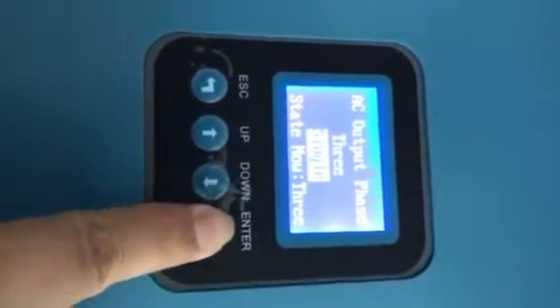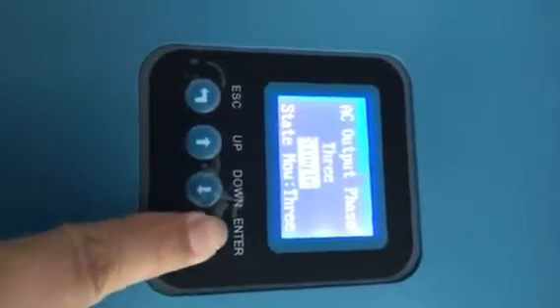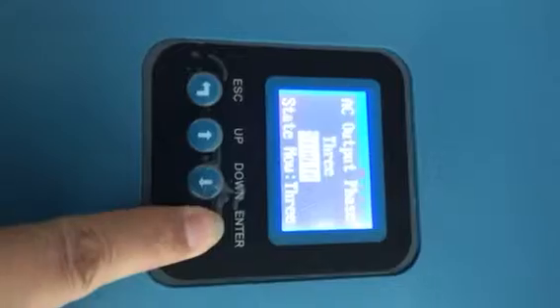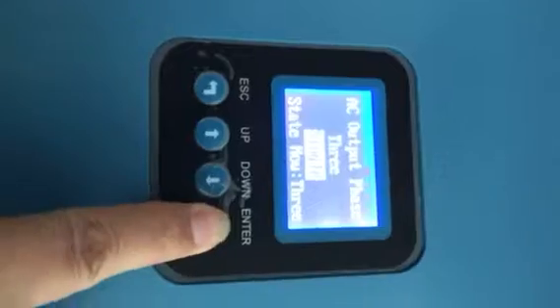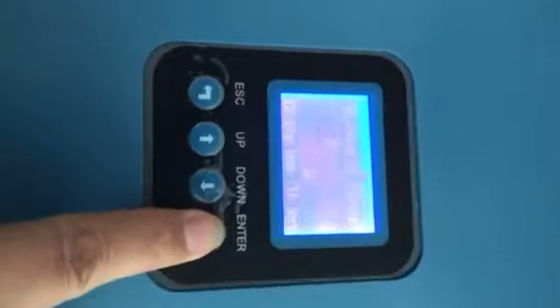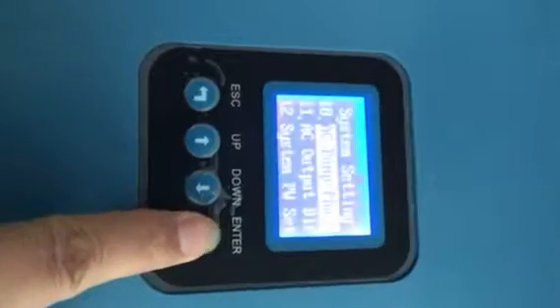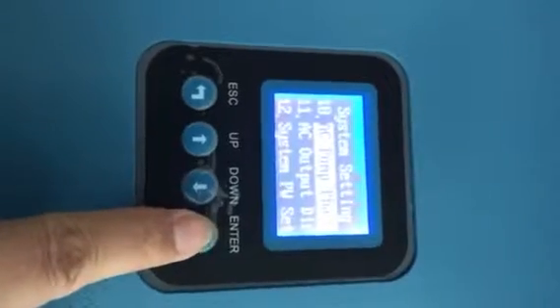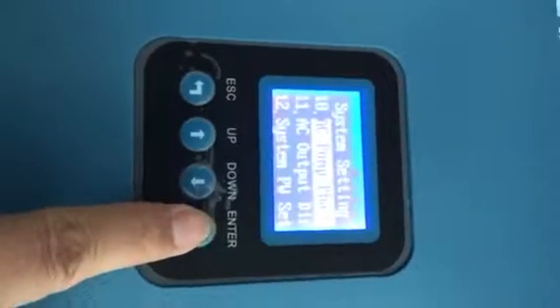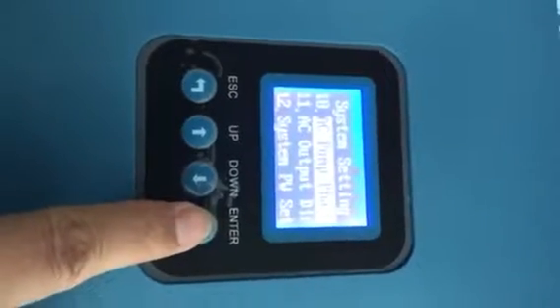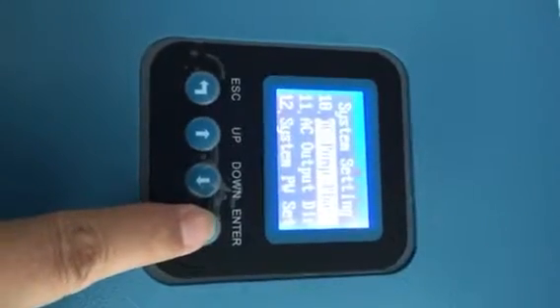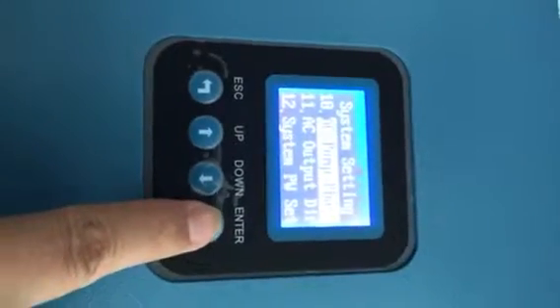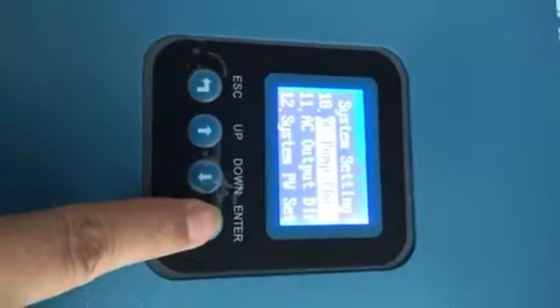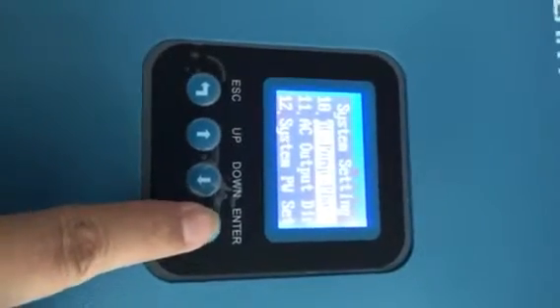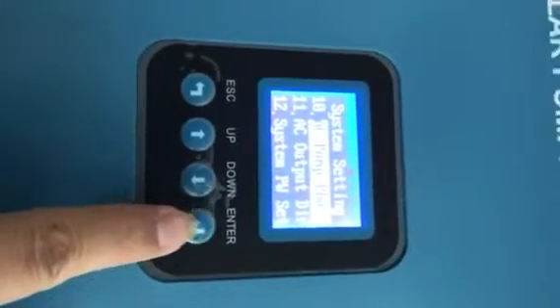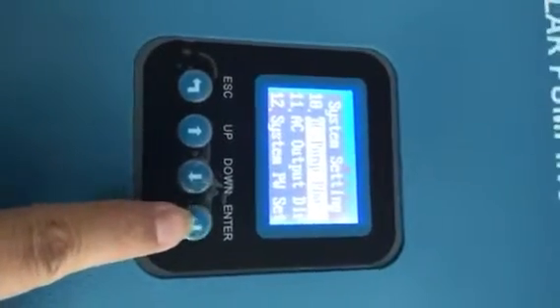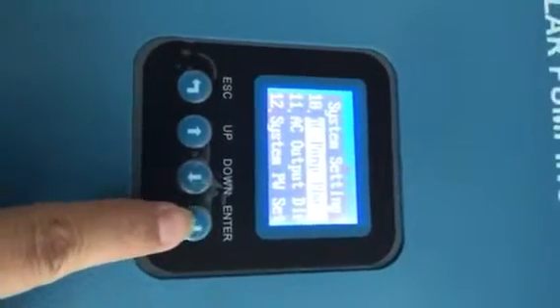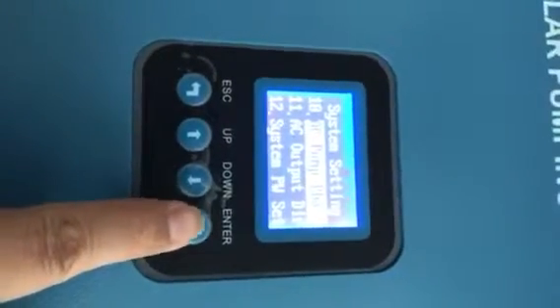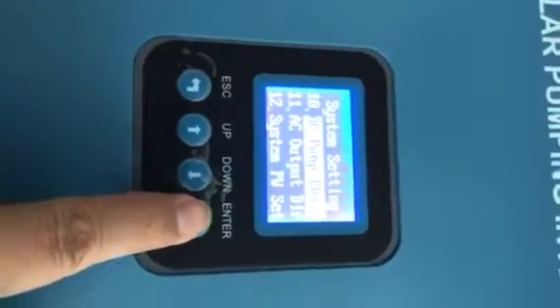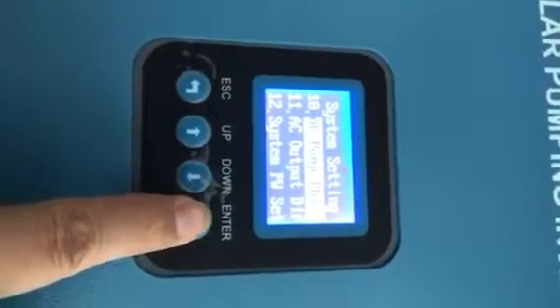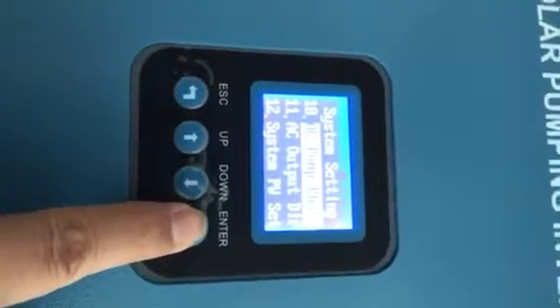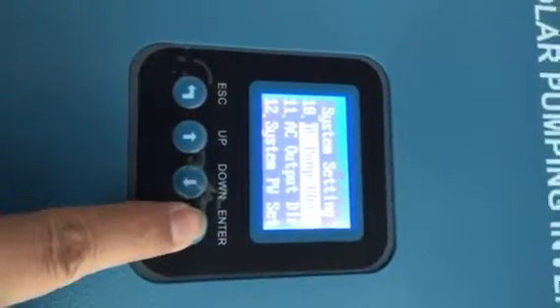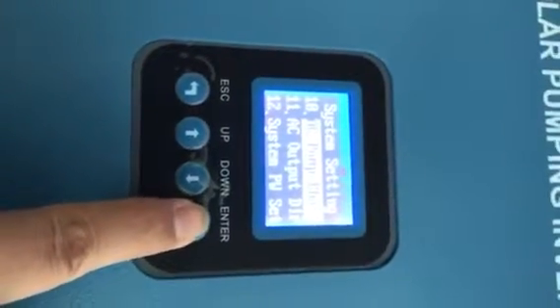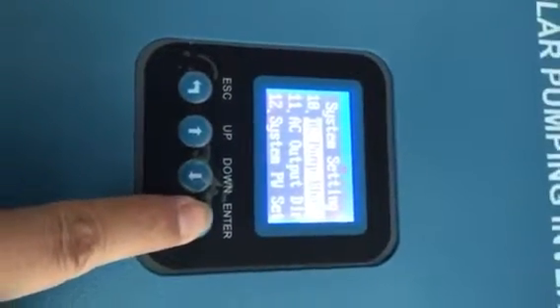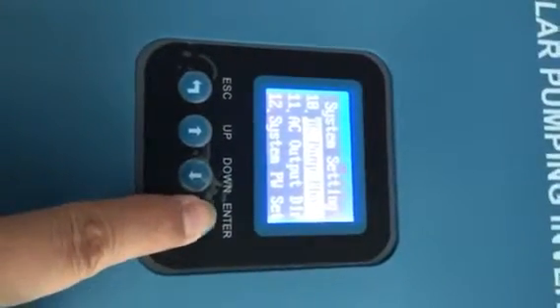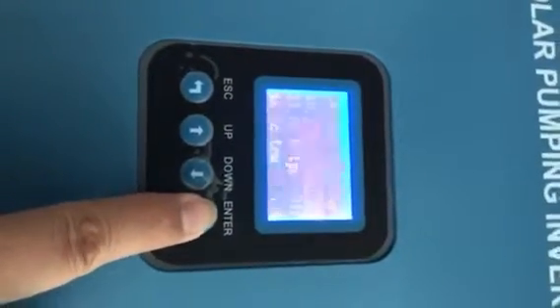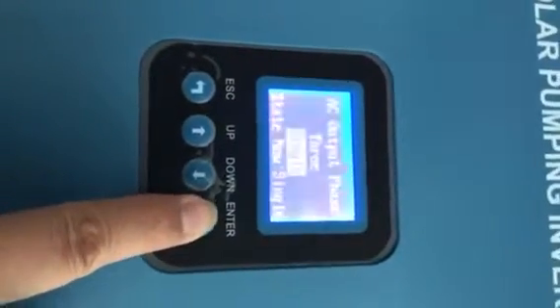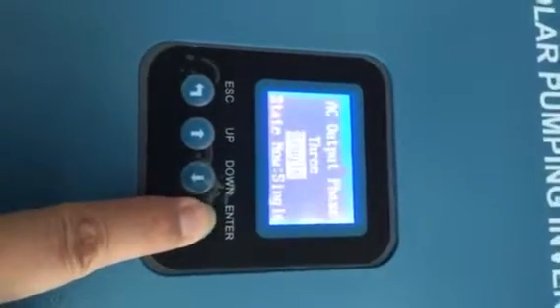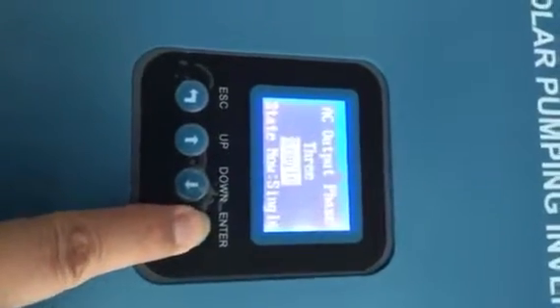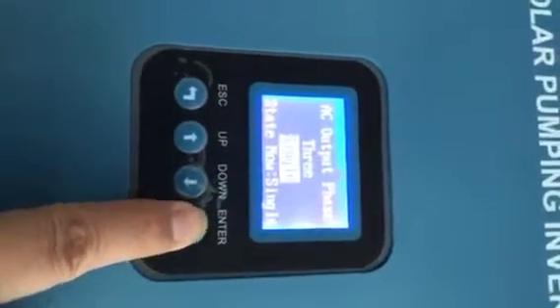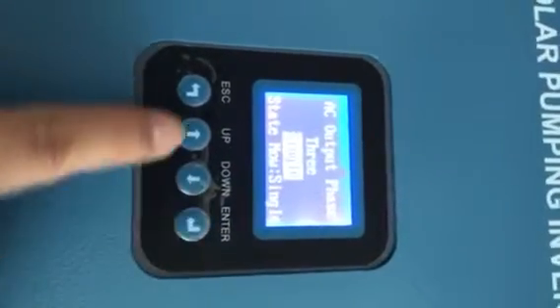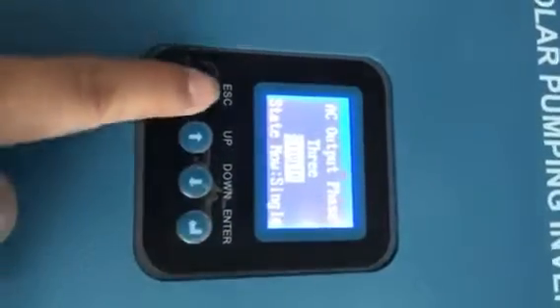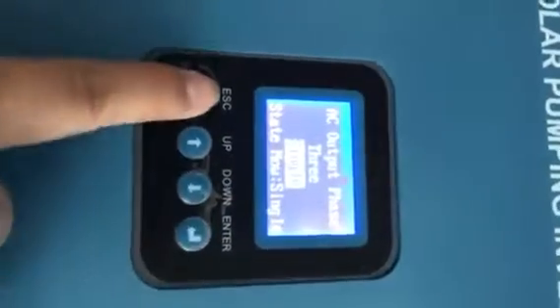So we need to choose single. We choose single. Now single.